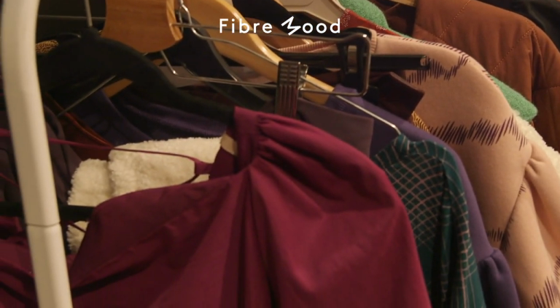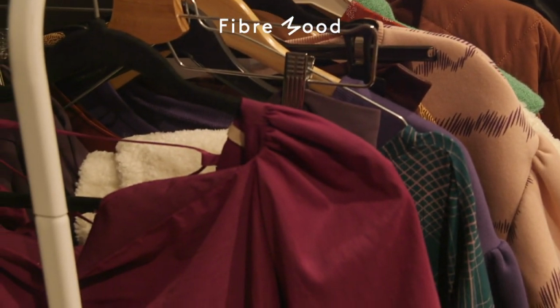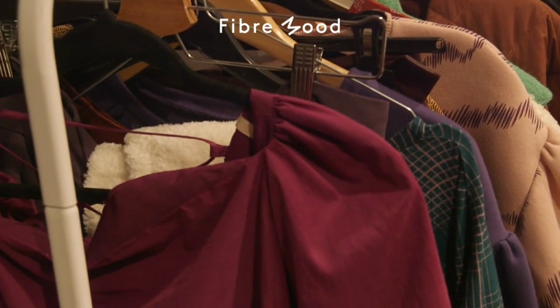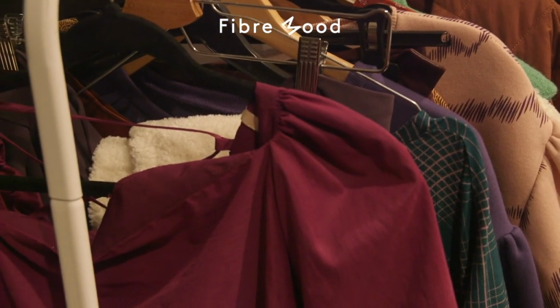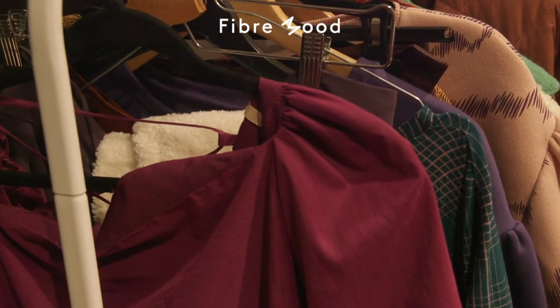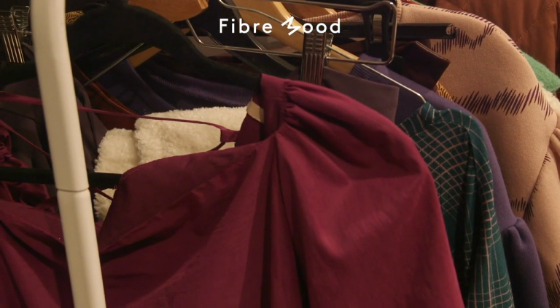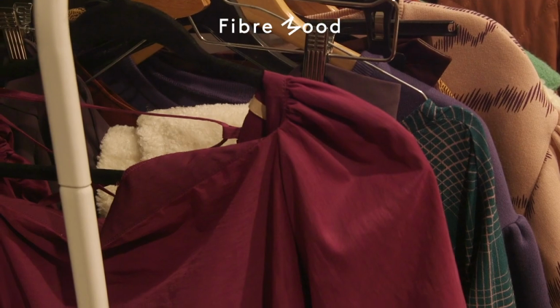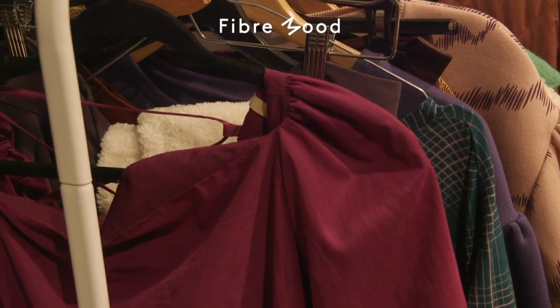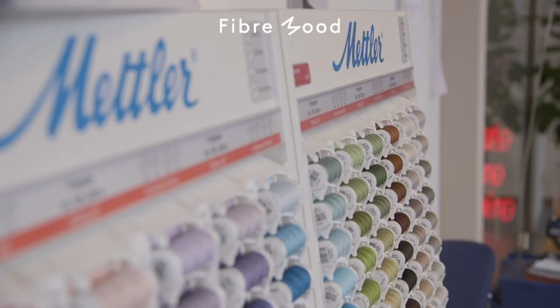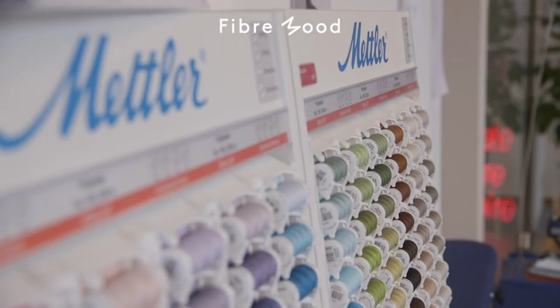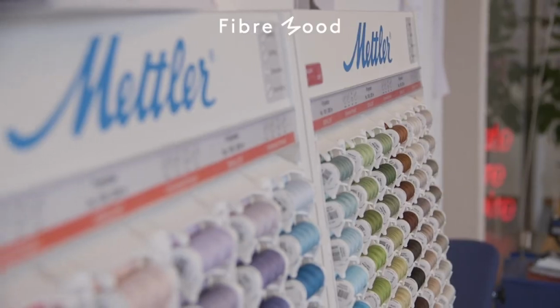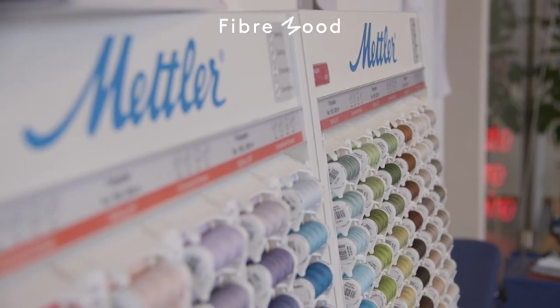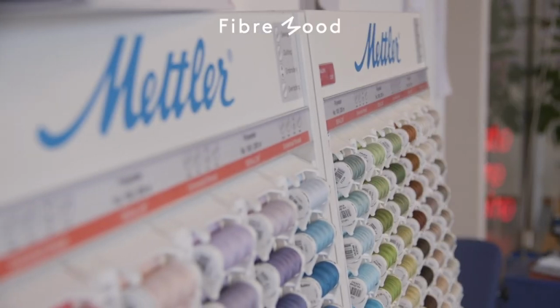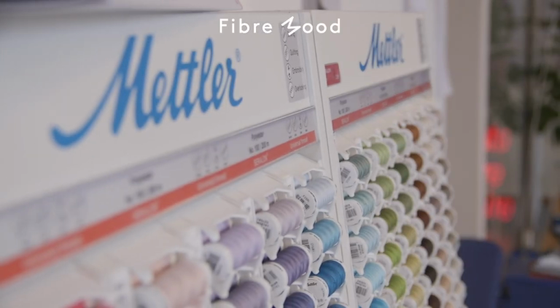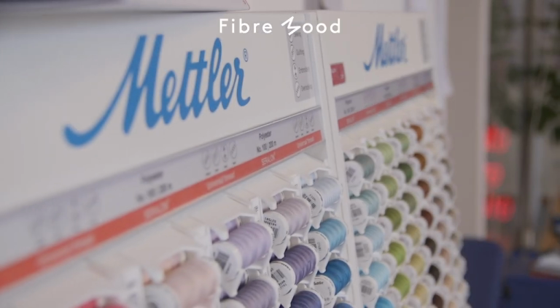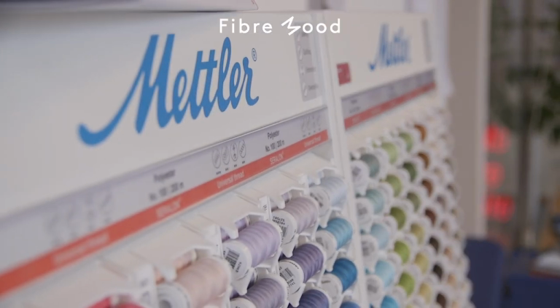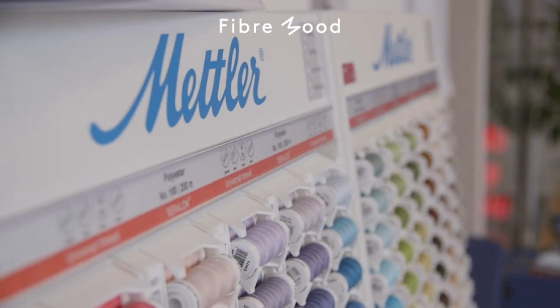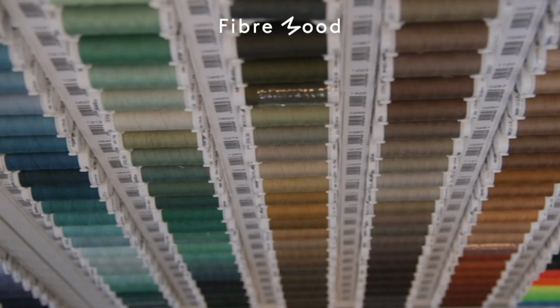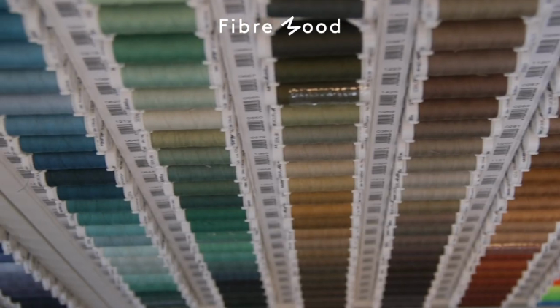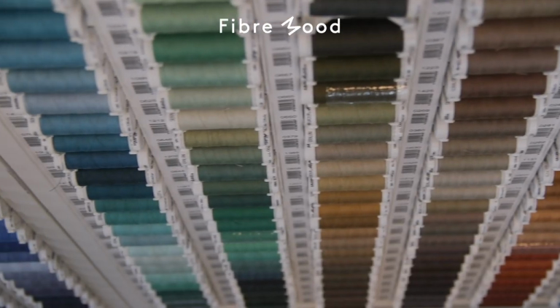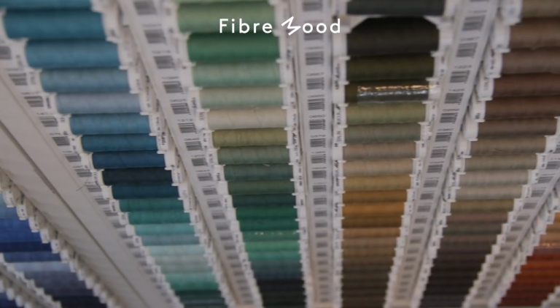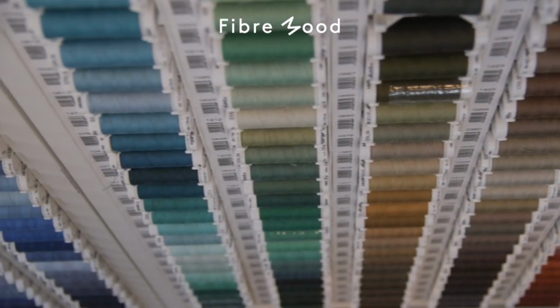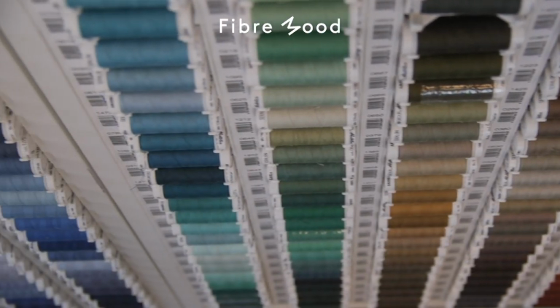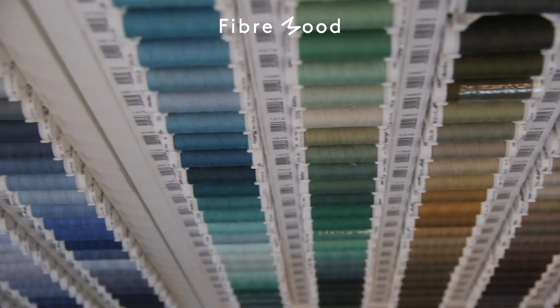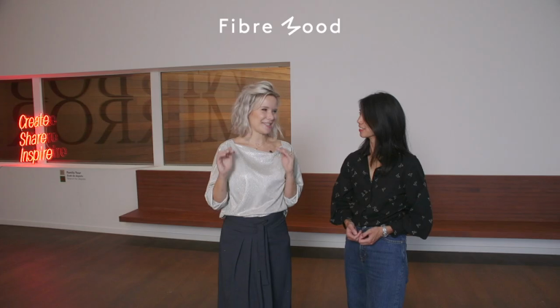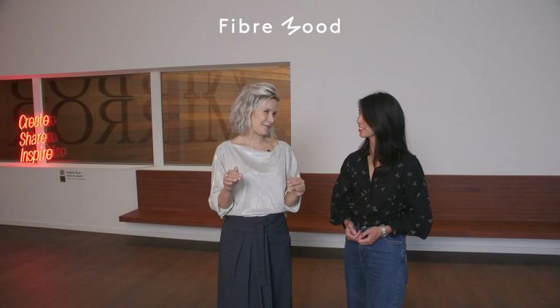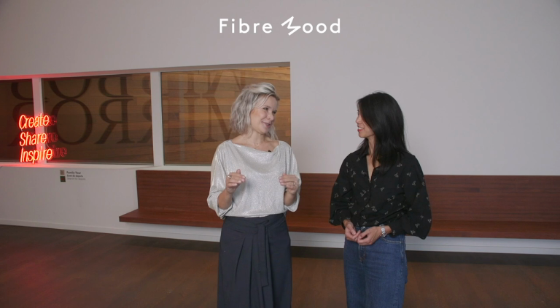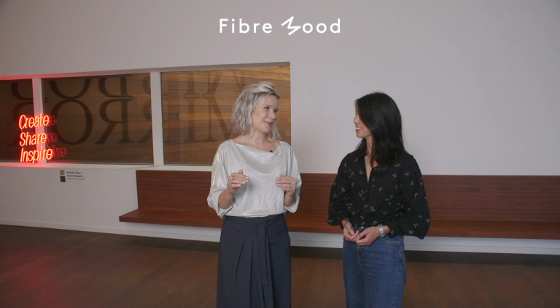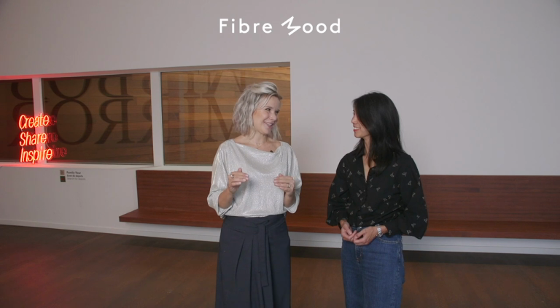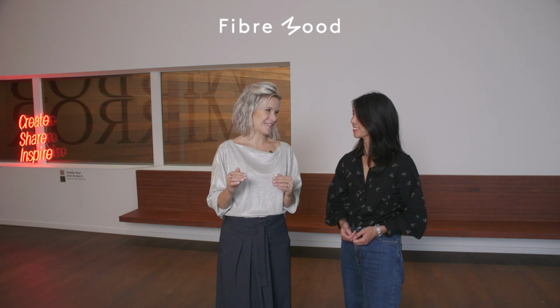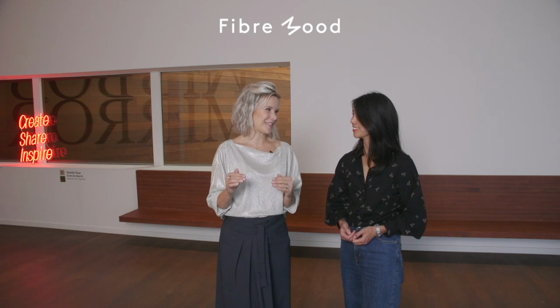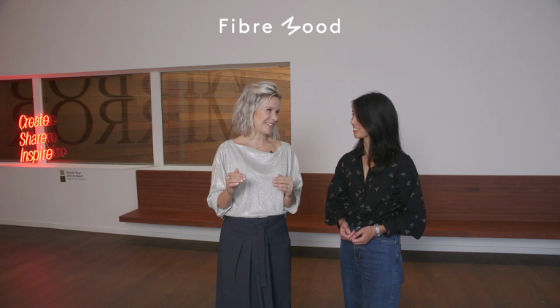We've also teamed up with Mettler to bring you the perfectly matching threads to go with the fabric. Now let's dive into our new collection, shall we?